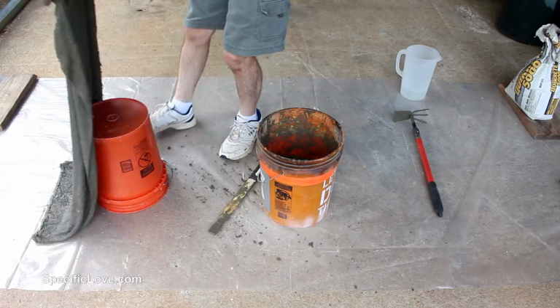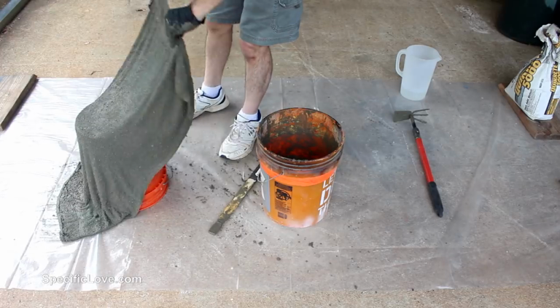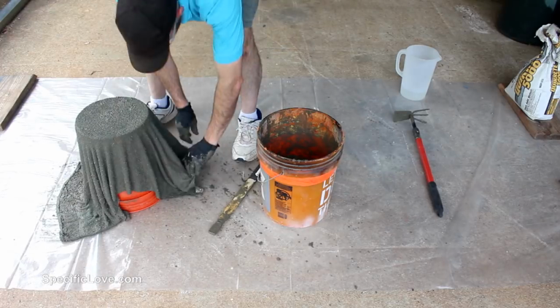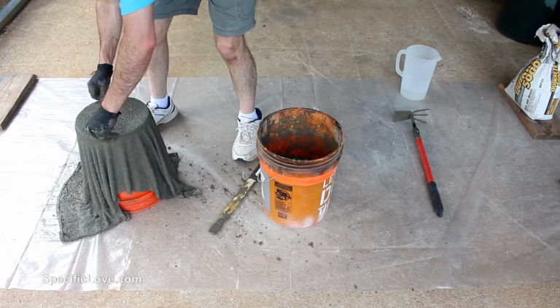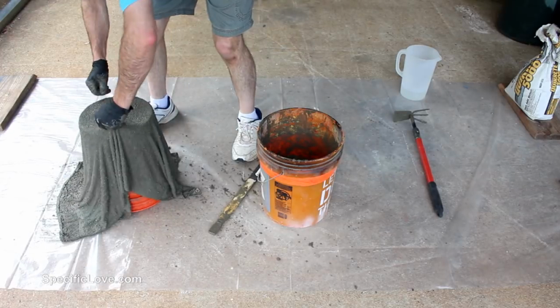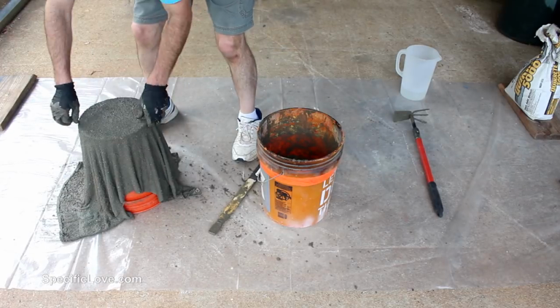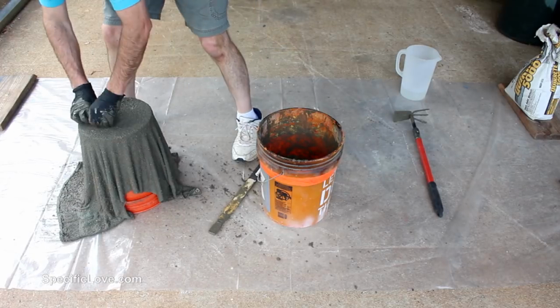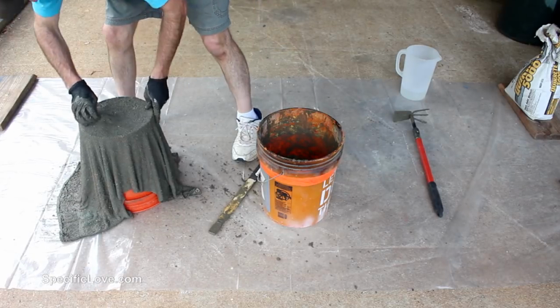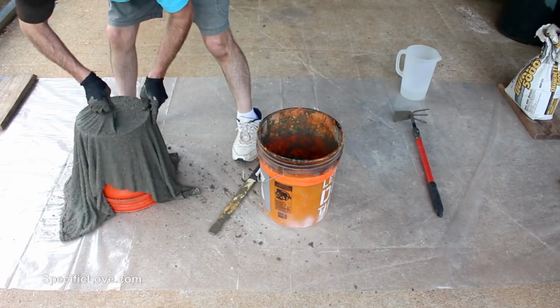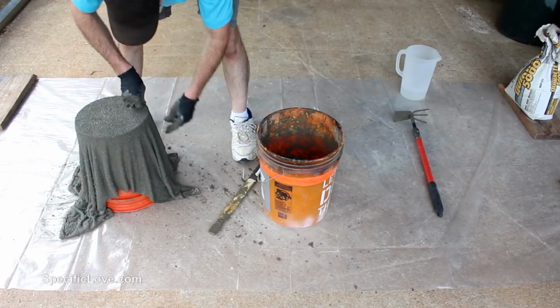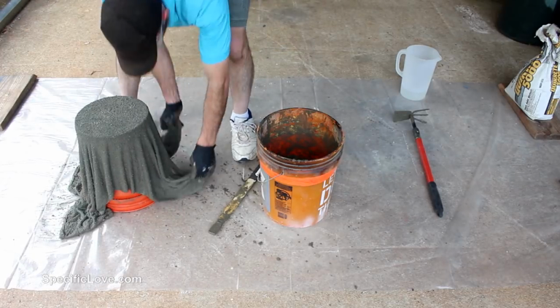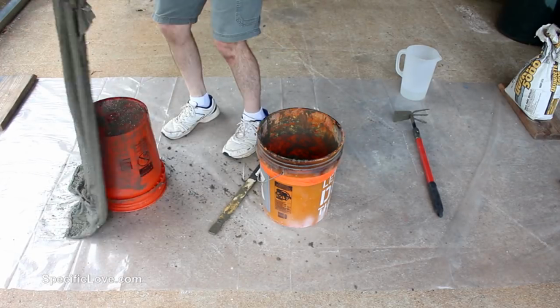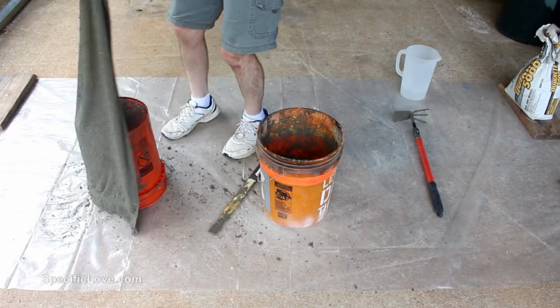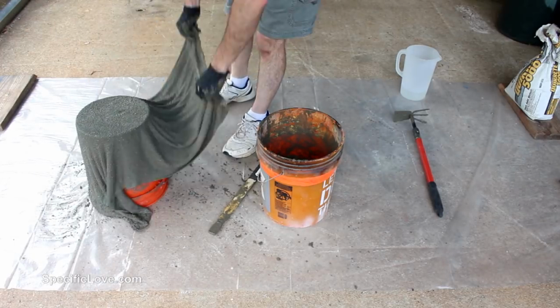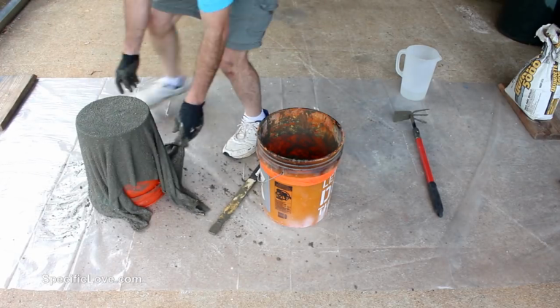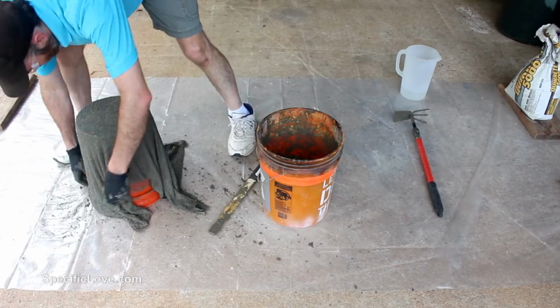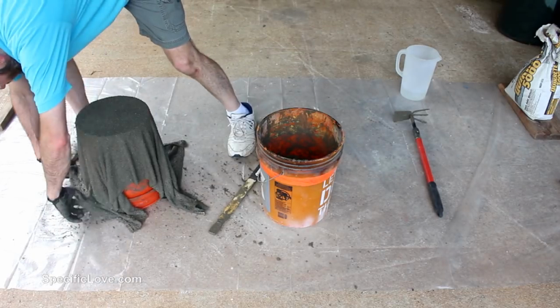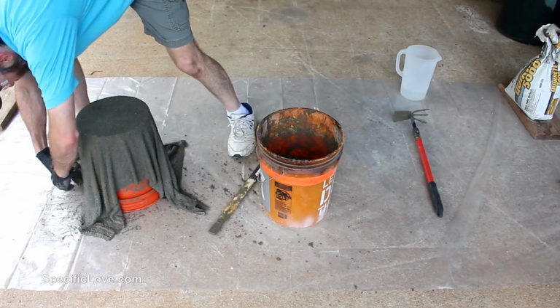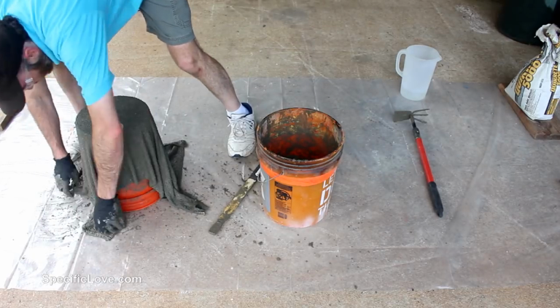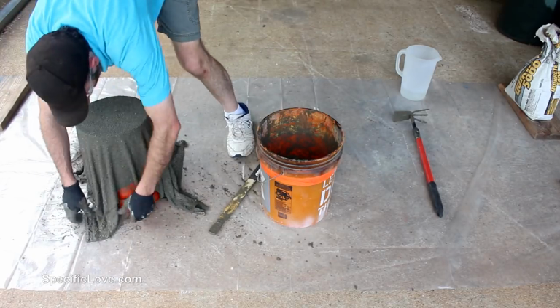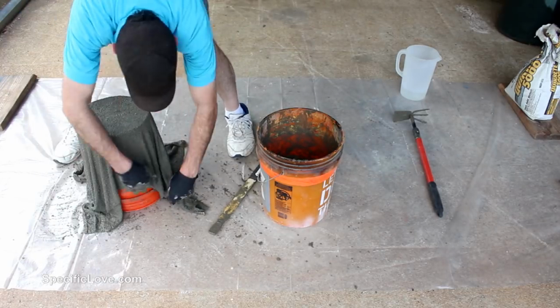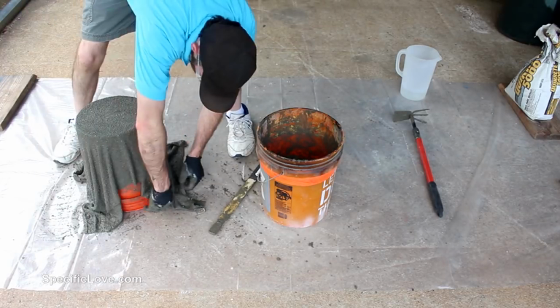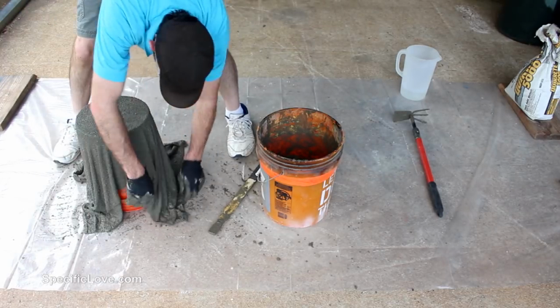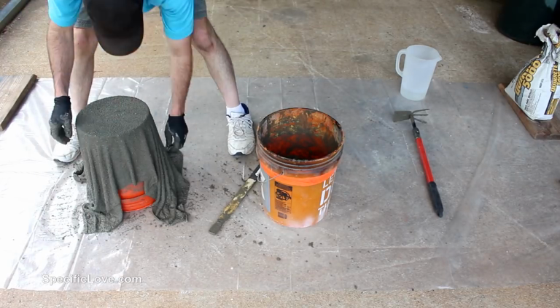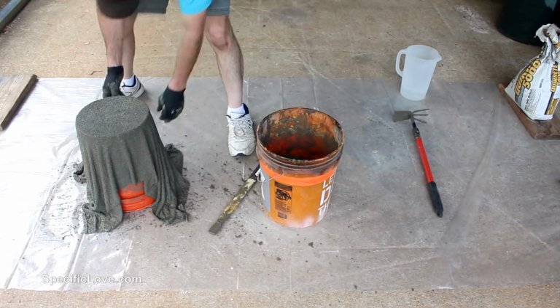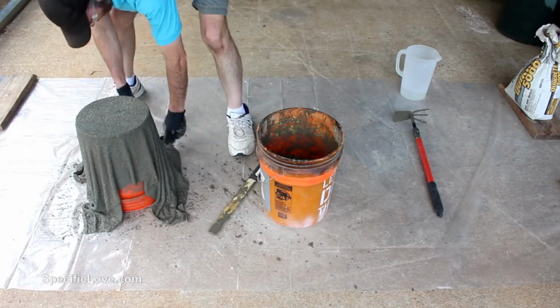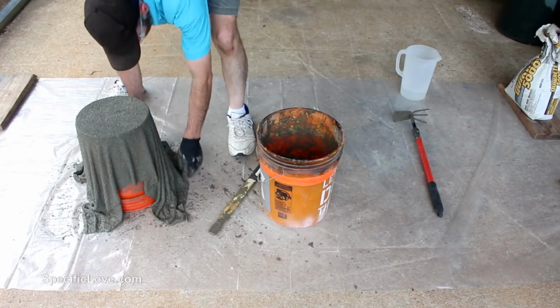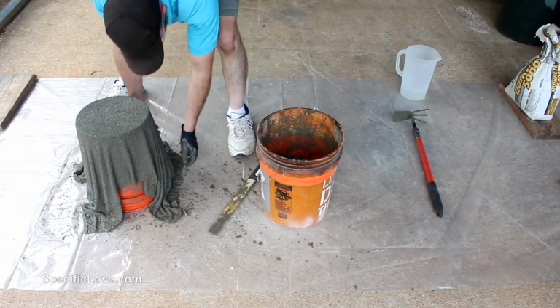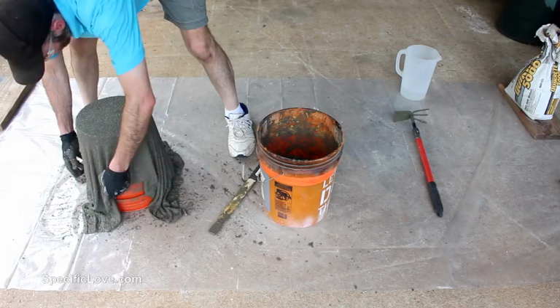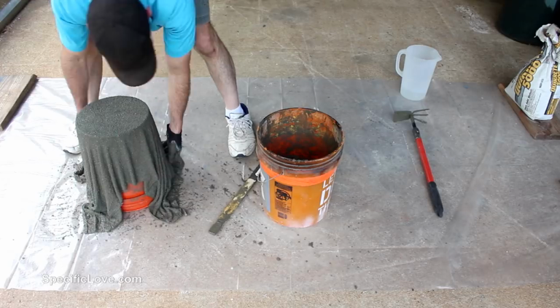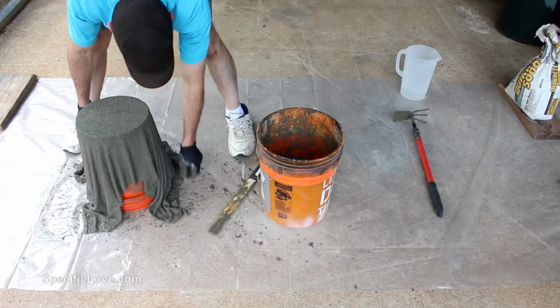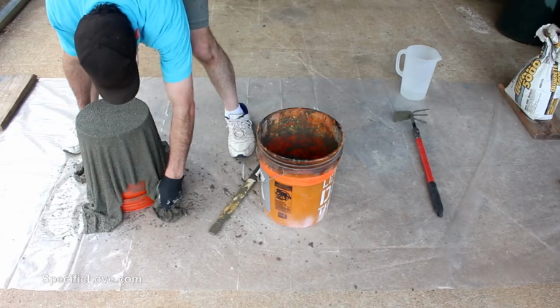Fortunately, this concrete has about a 10-hour work time. So if you plan to do this, you have plenty of time to fix any unevenness.